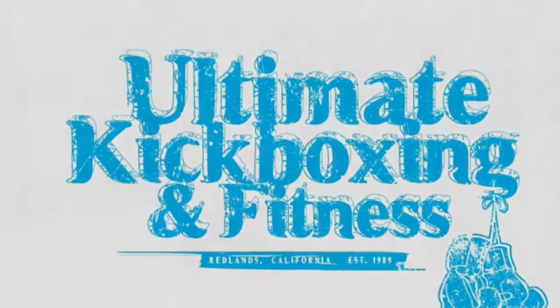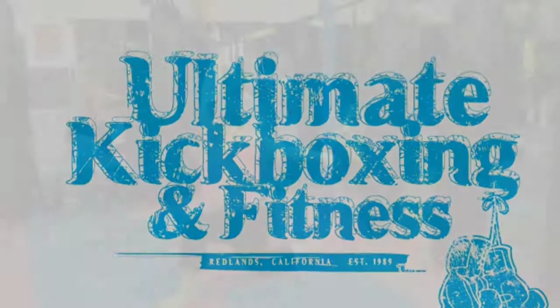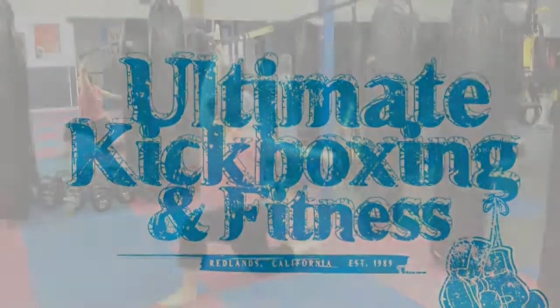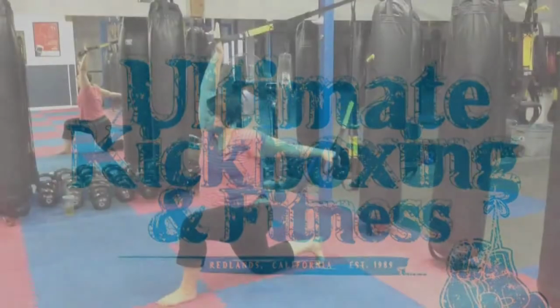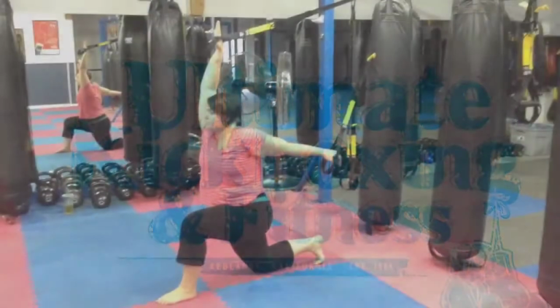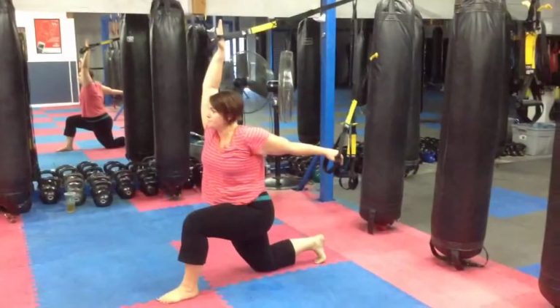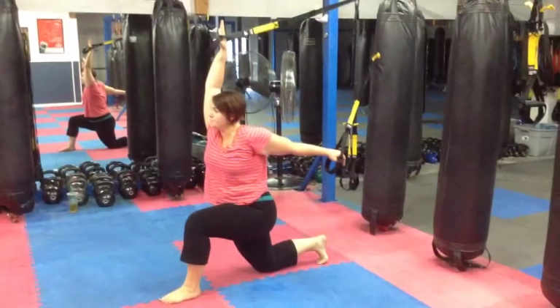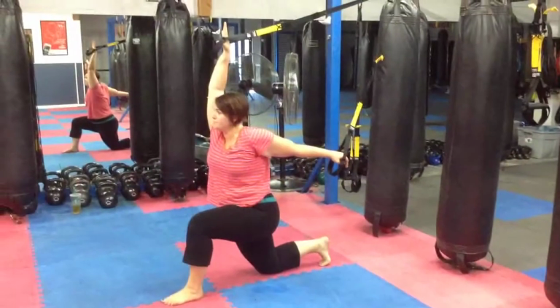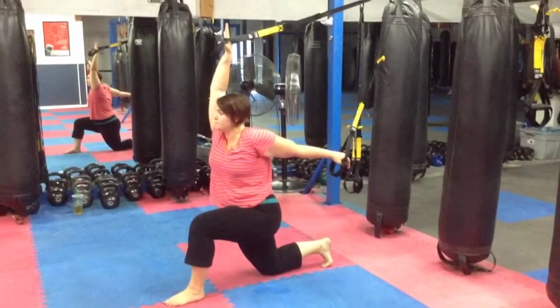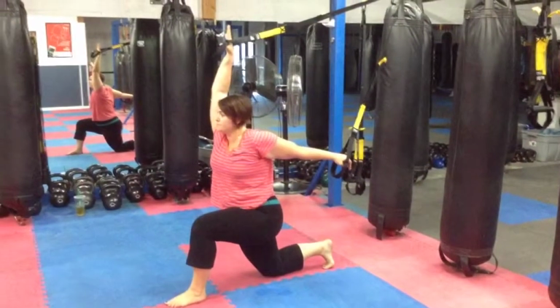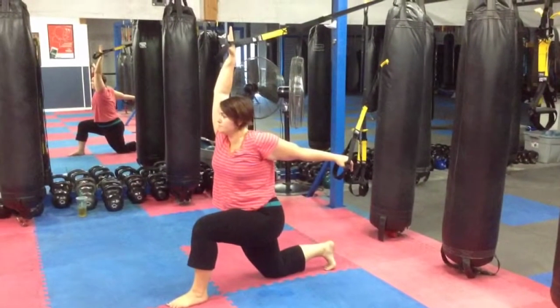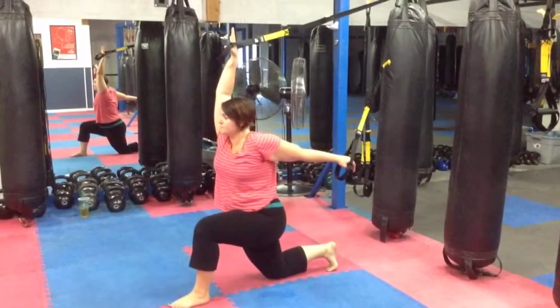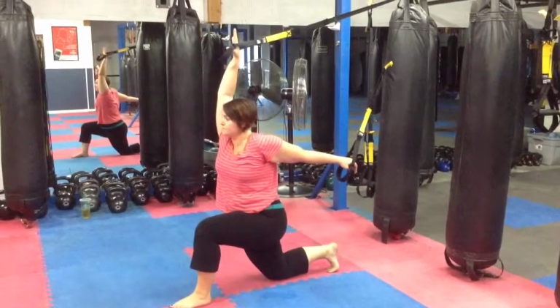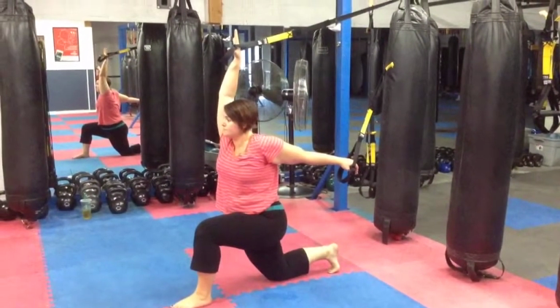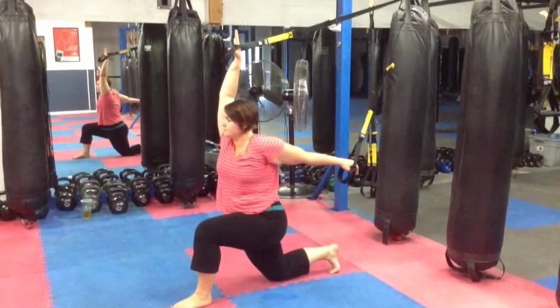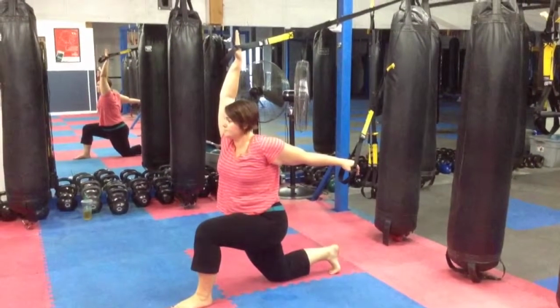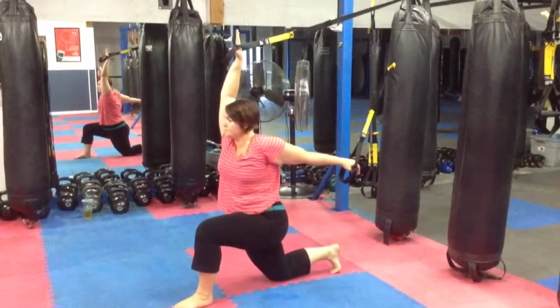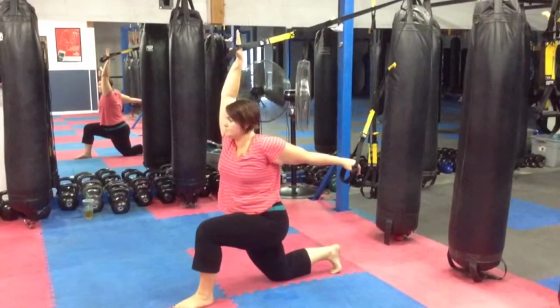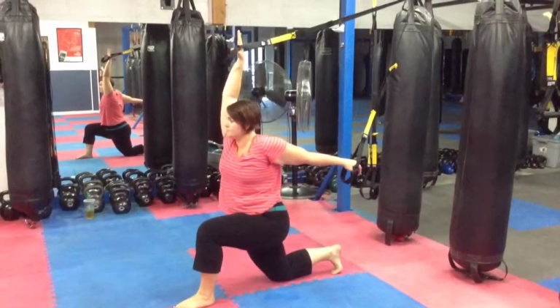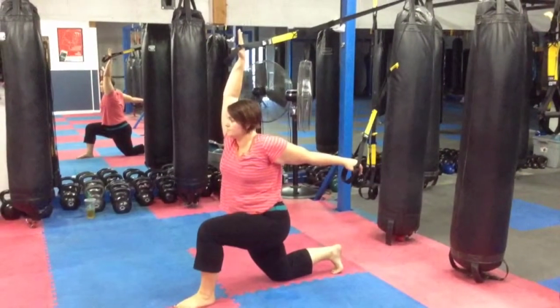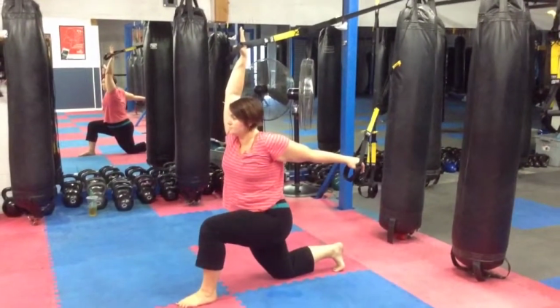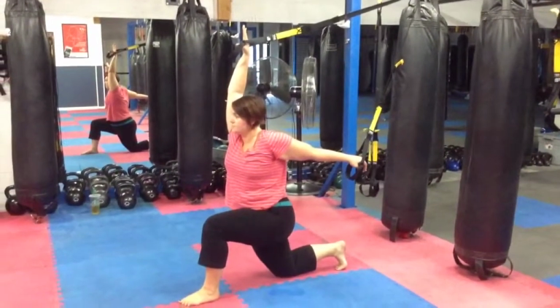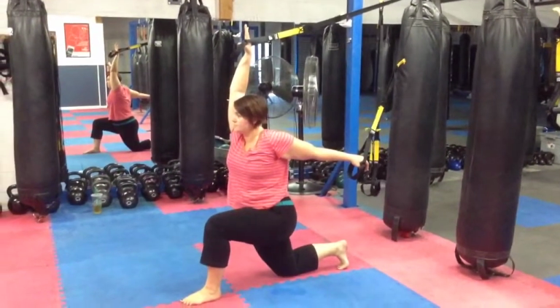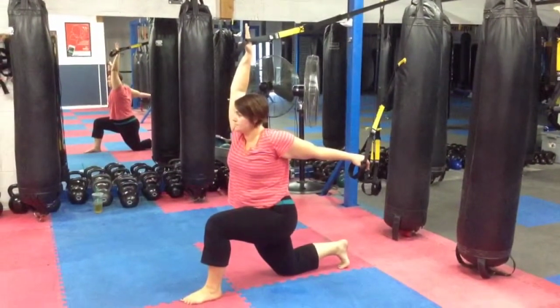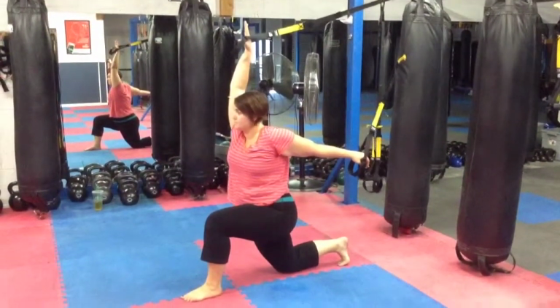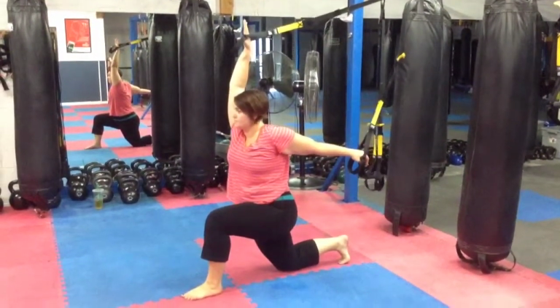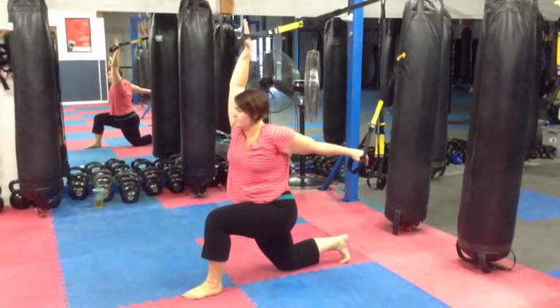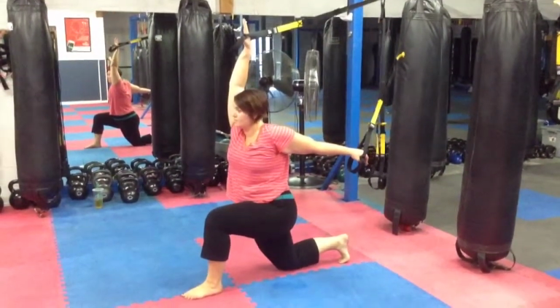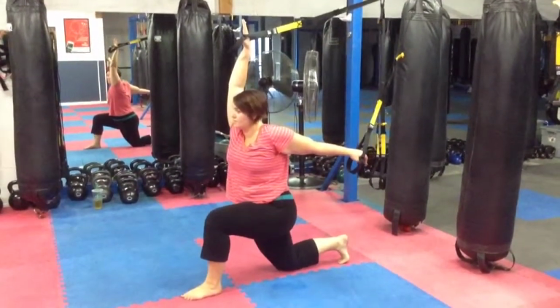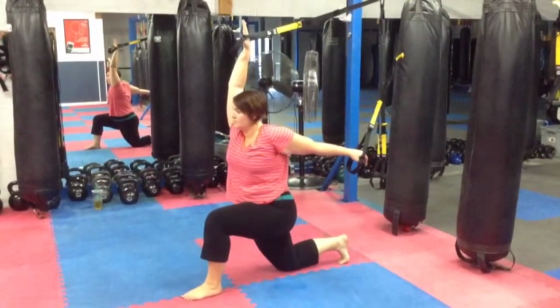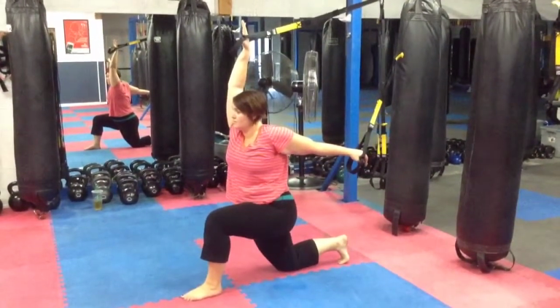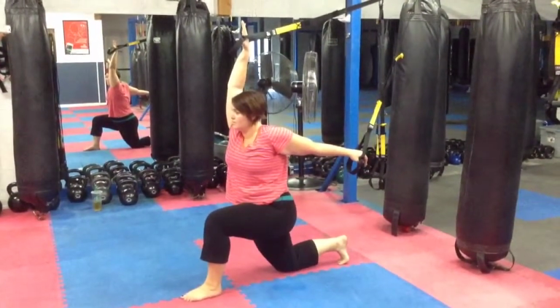Hip flexor and shoulder stretch with the TRX.